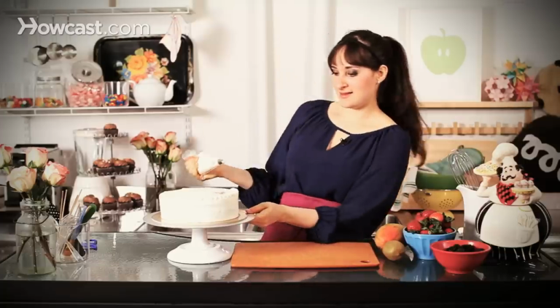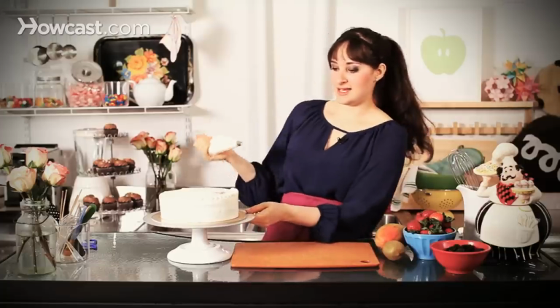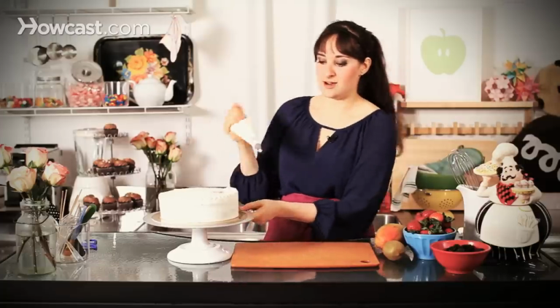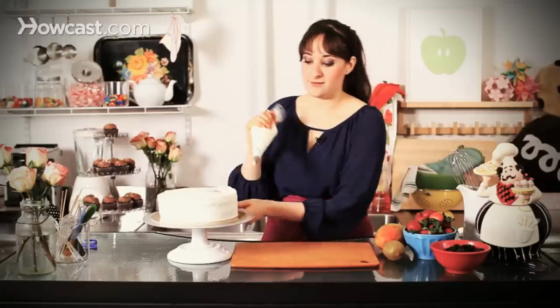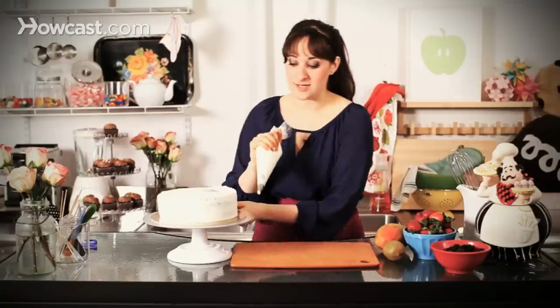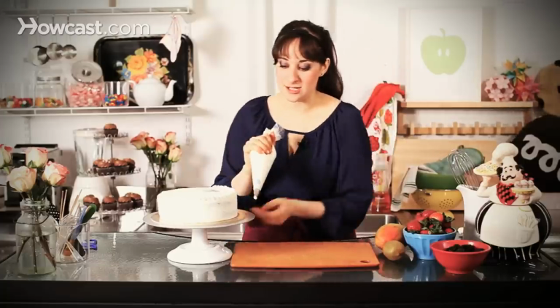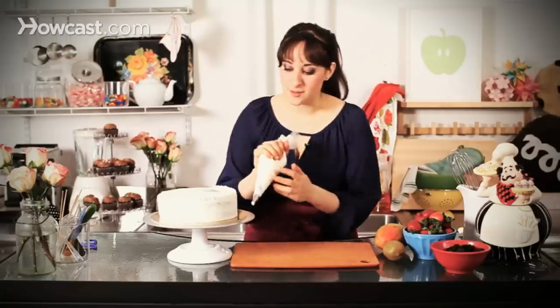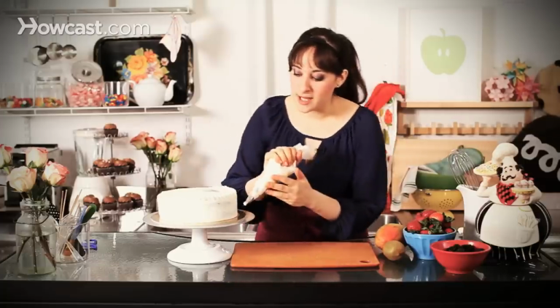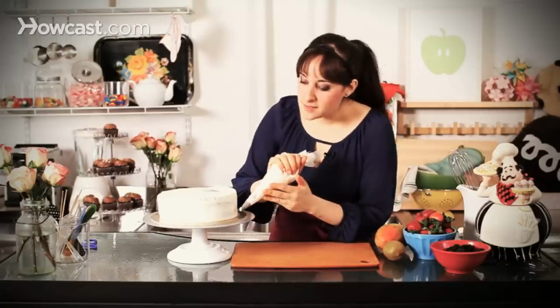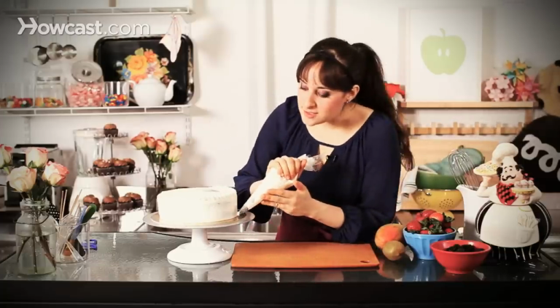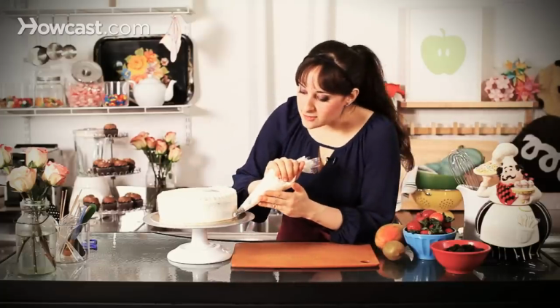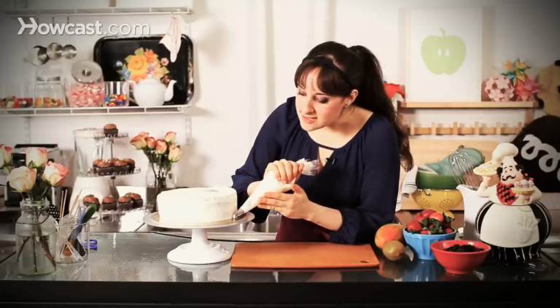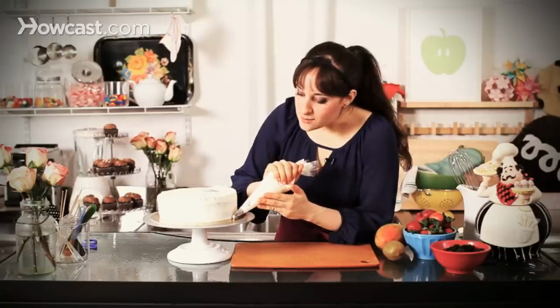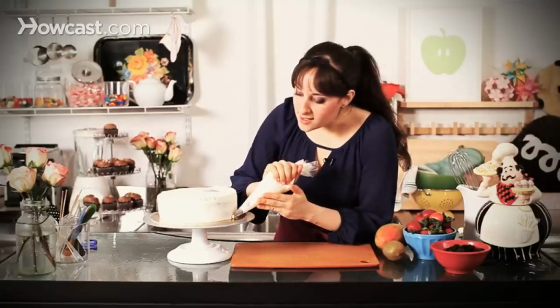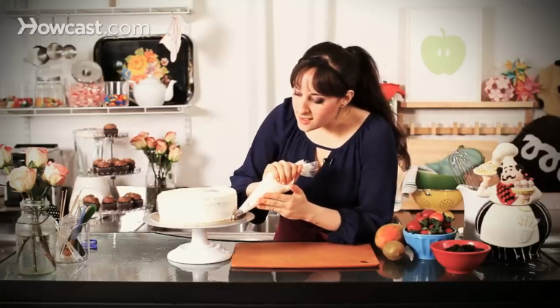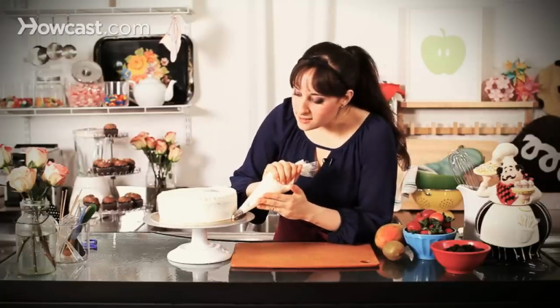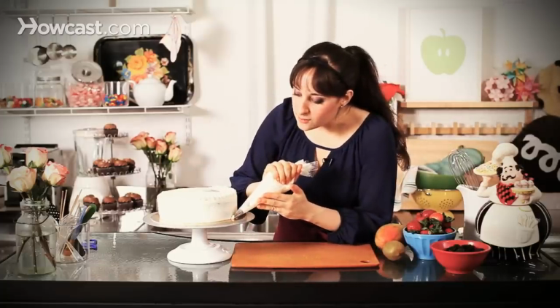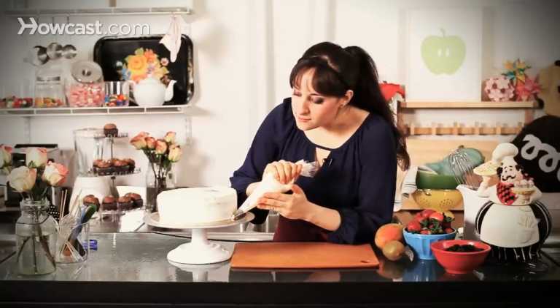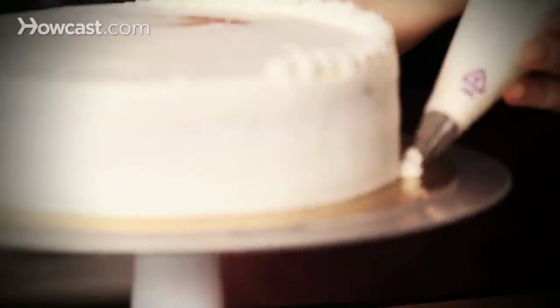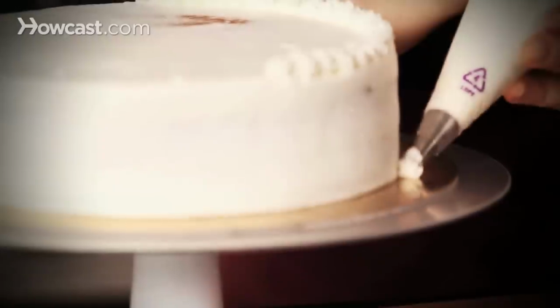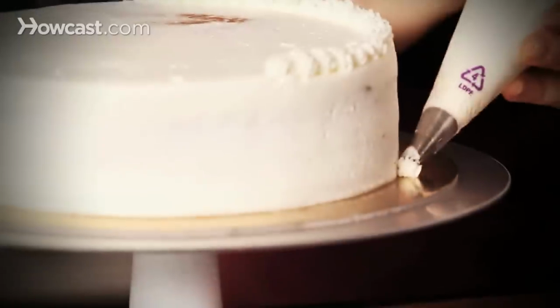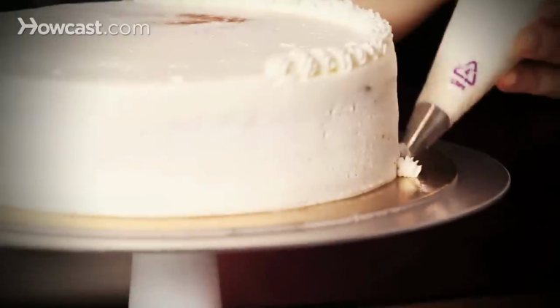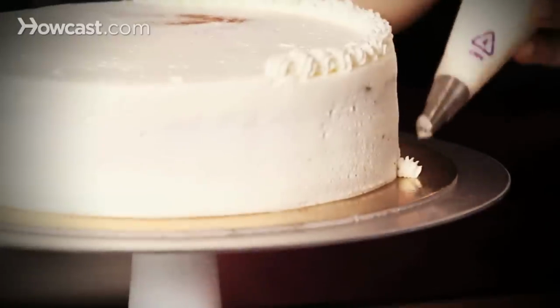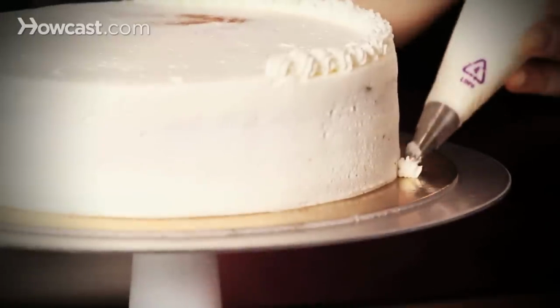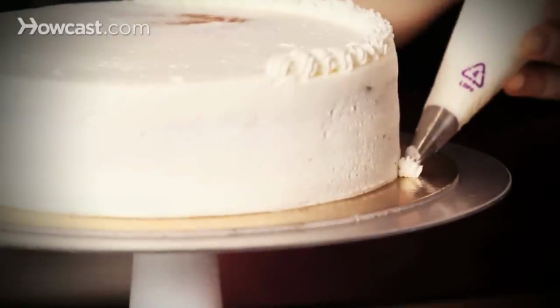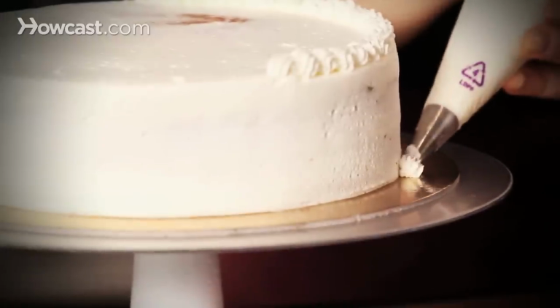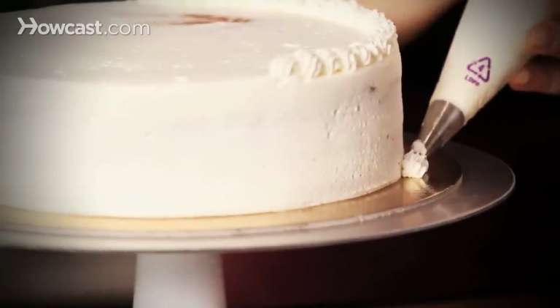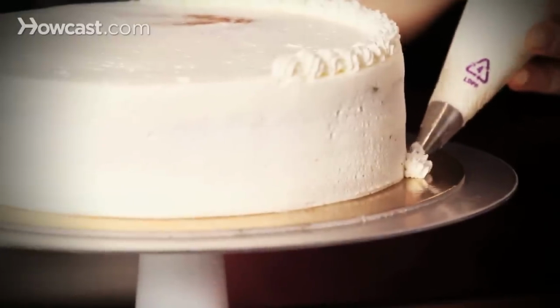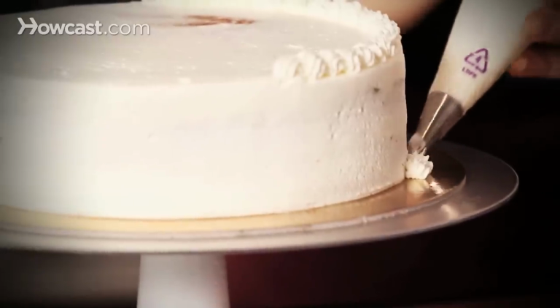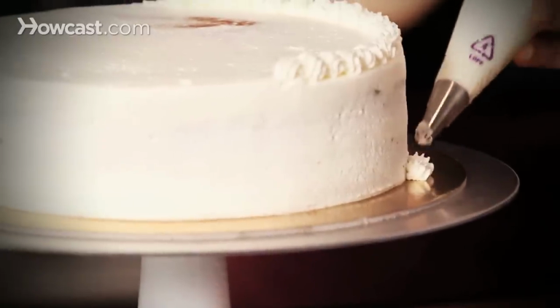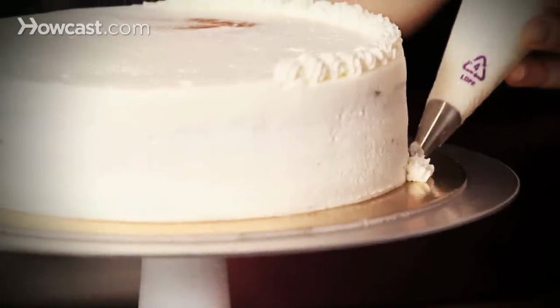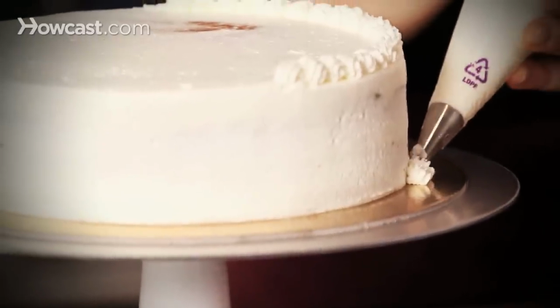If I was going to do the bottom, I would start the same way — angle away from me, push, and pull towards myself.